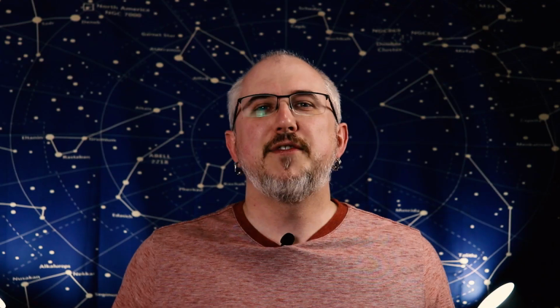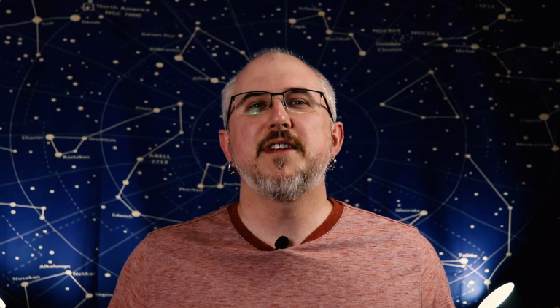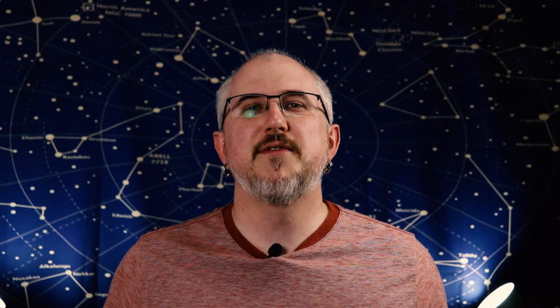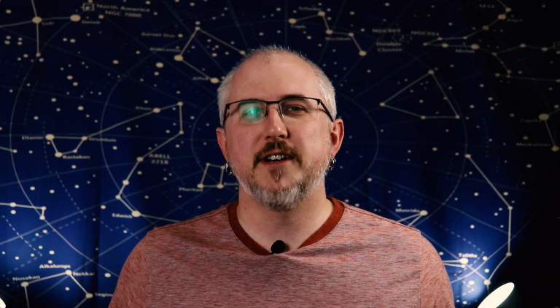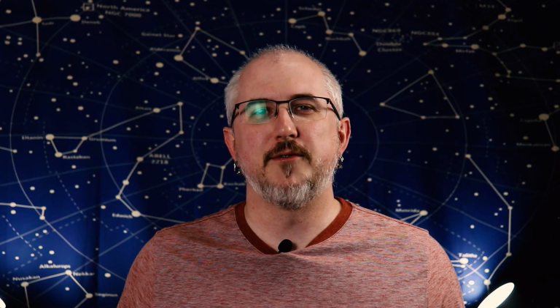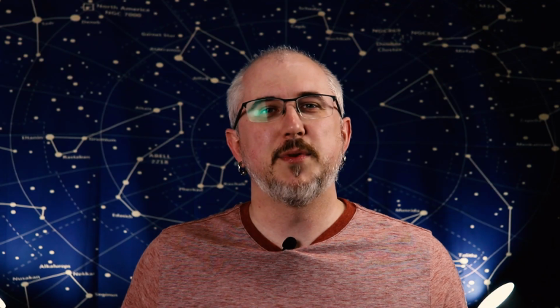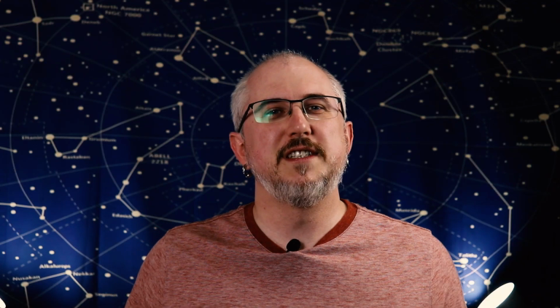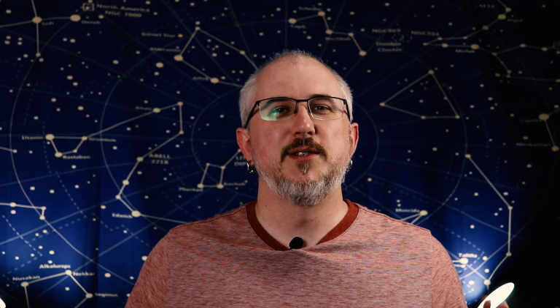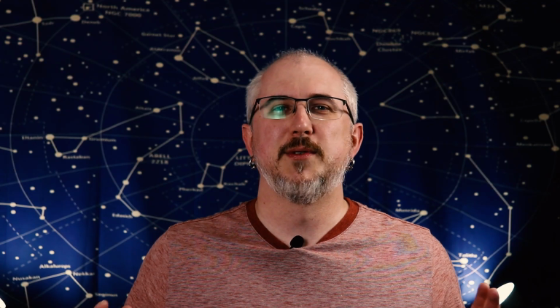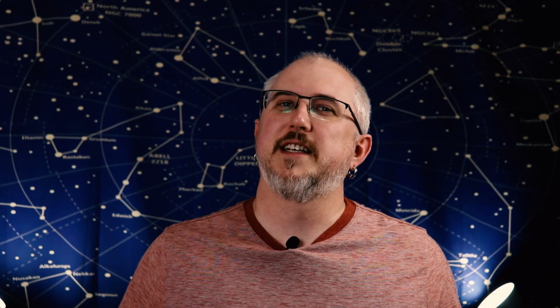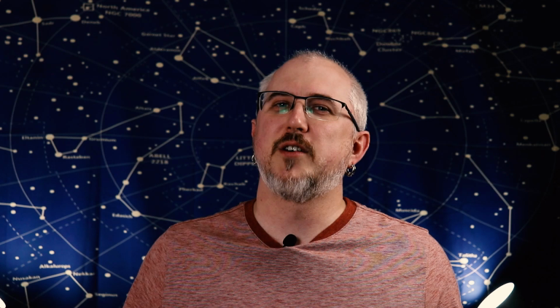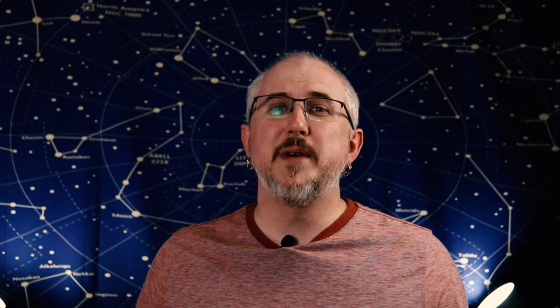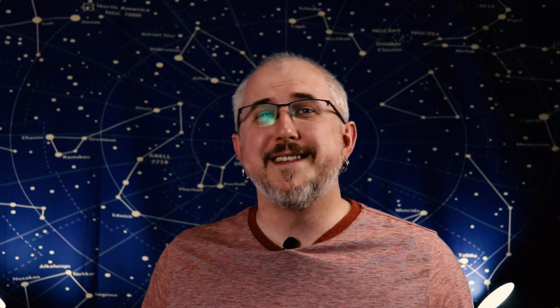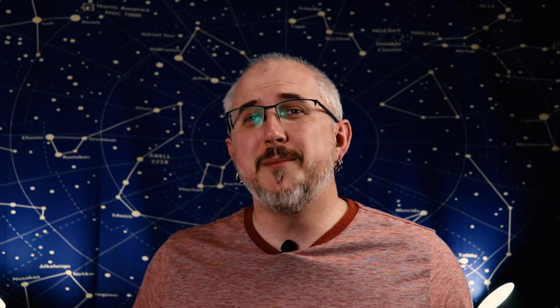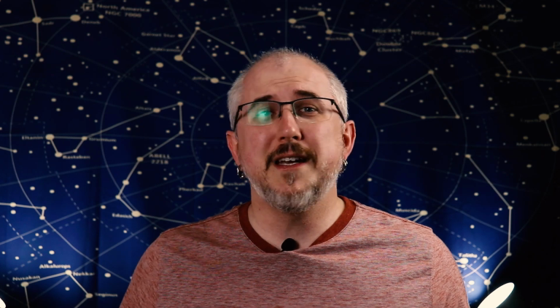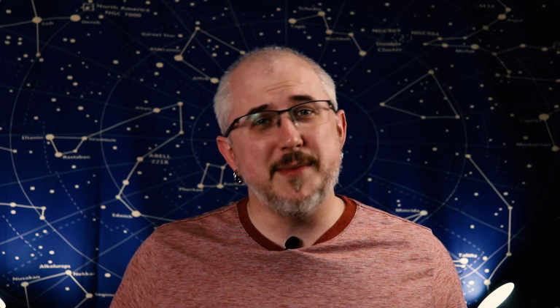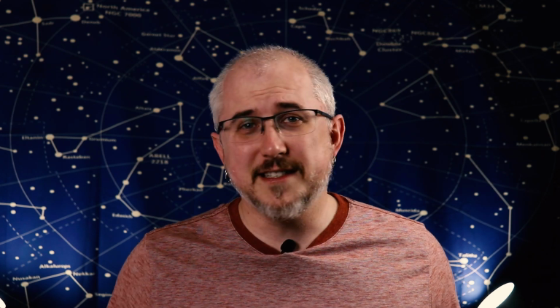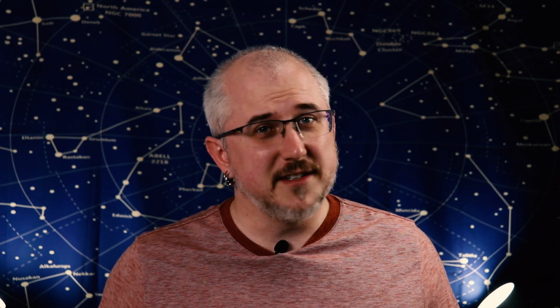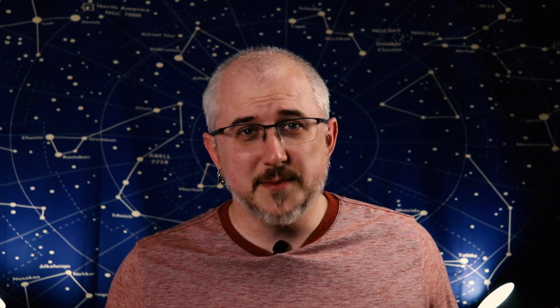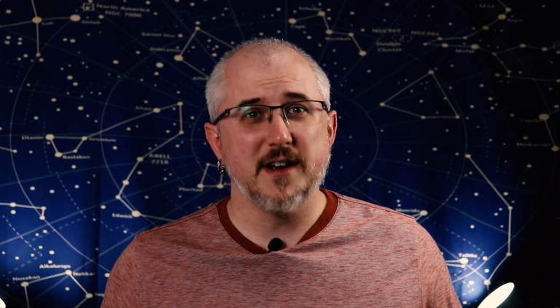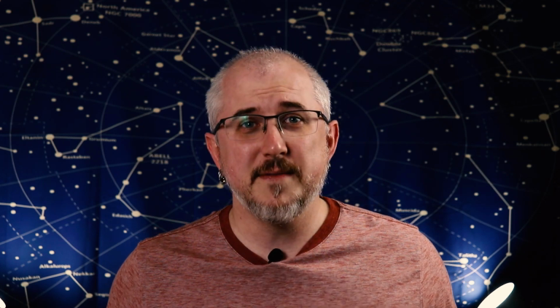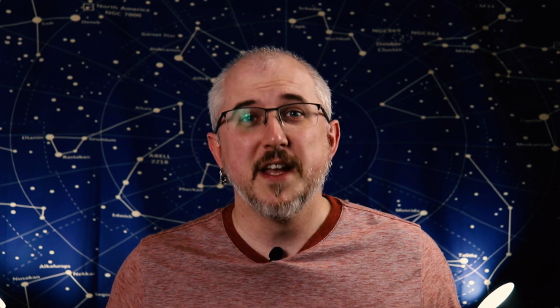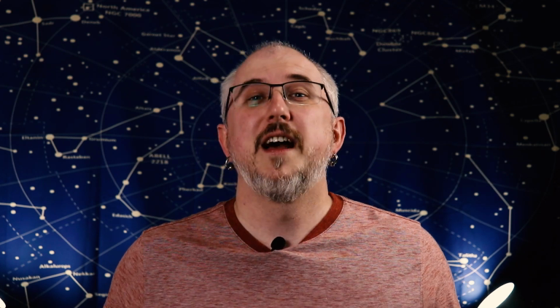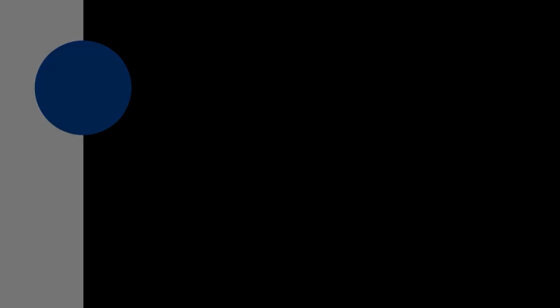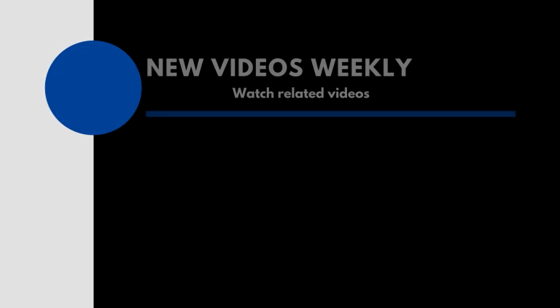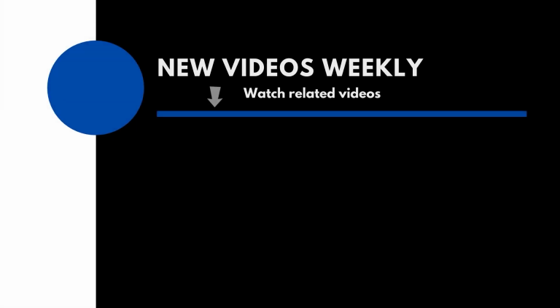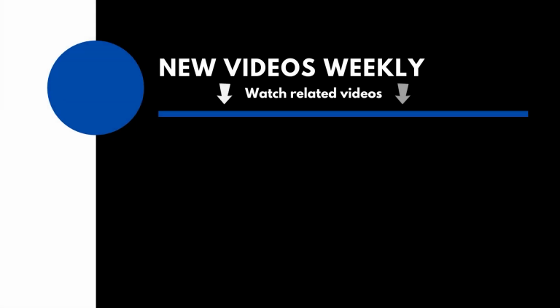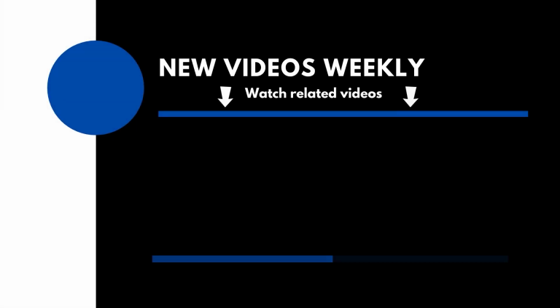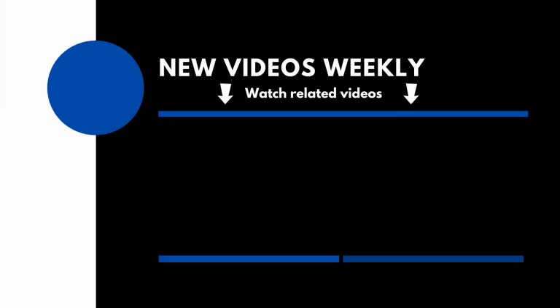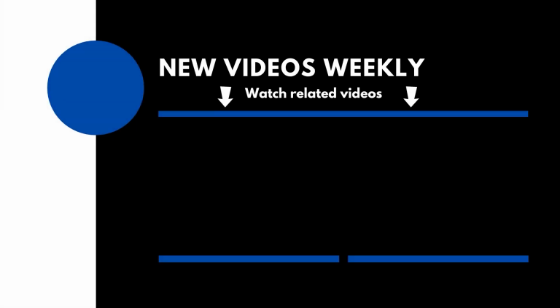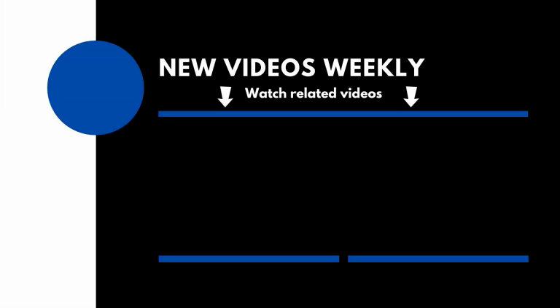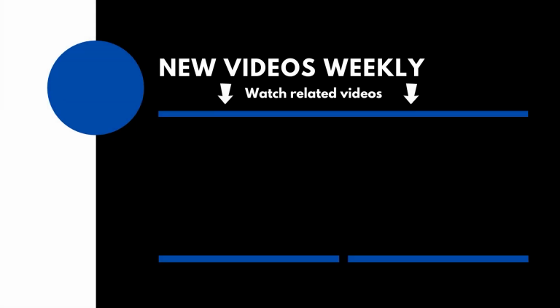If you found this video helpful, please do like, comment, and maybe consider subscribing. Thank you for watching. Clear skies.